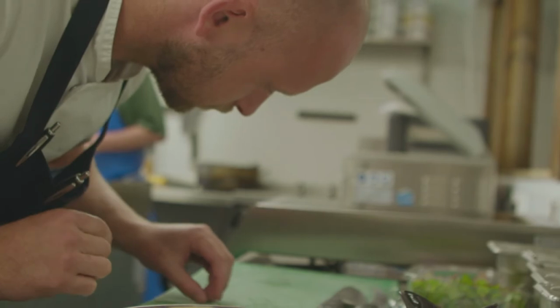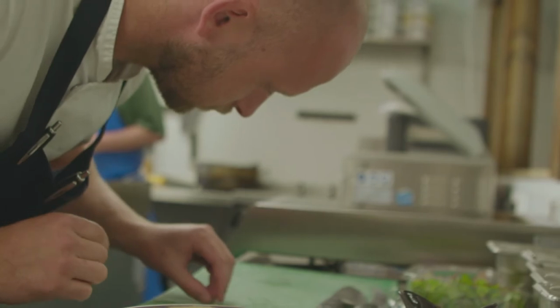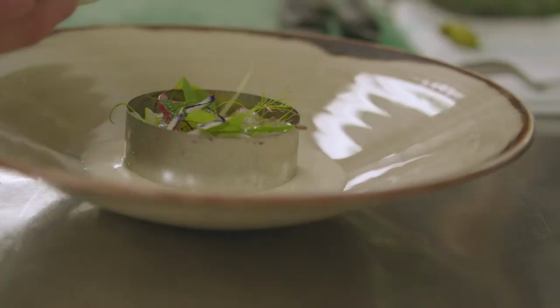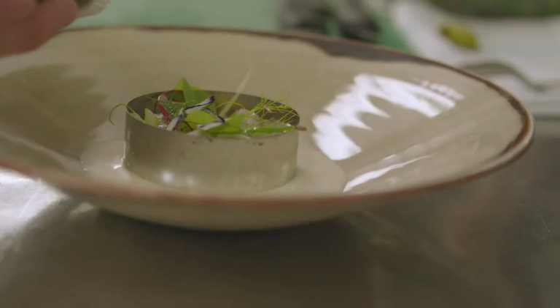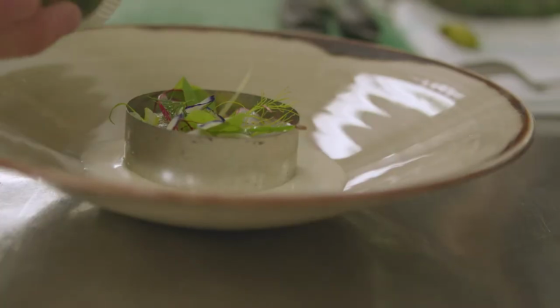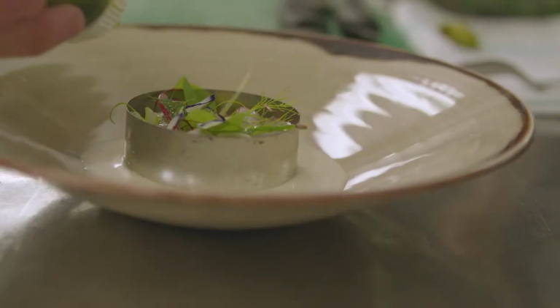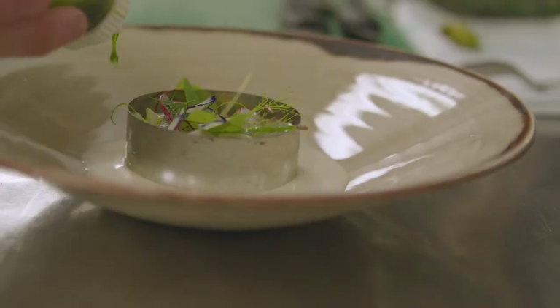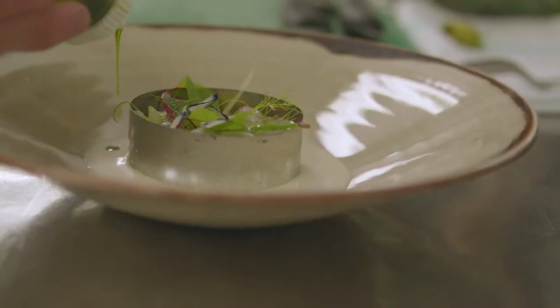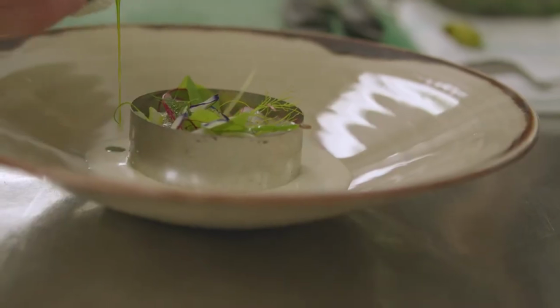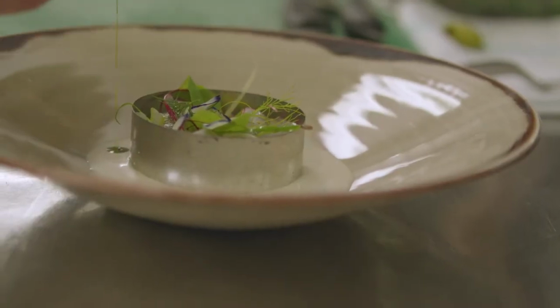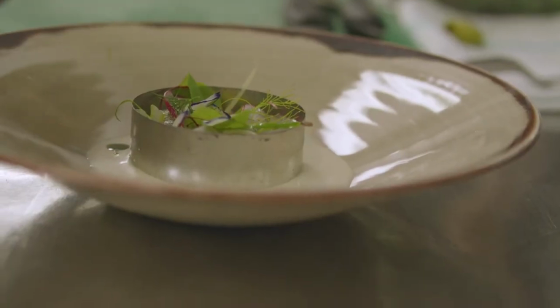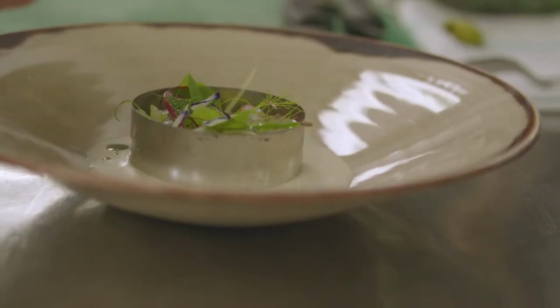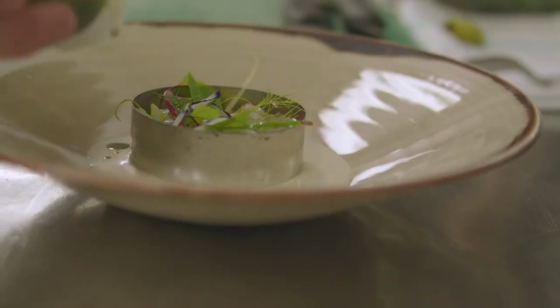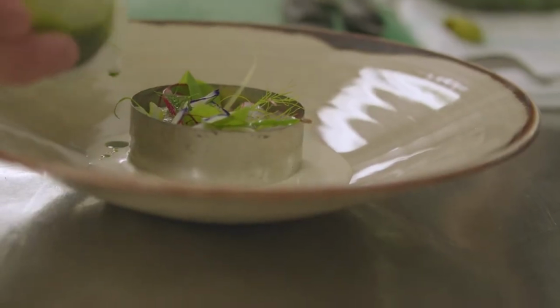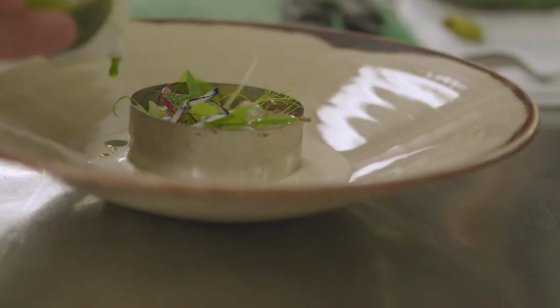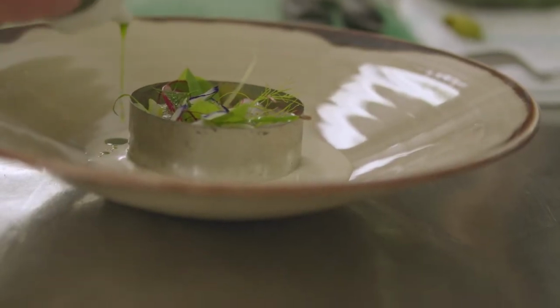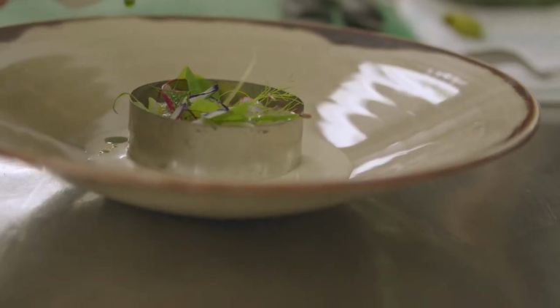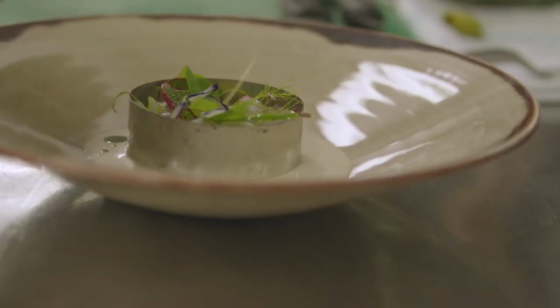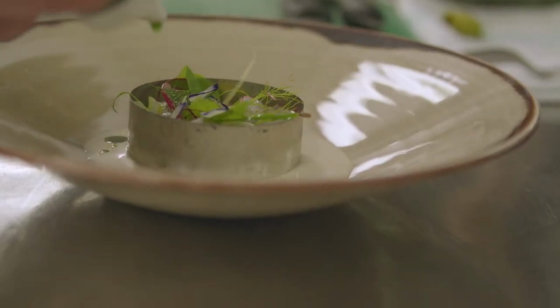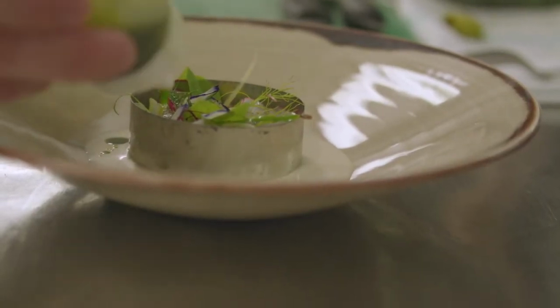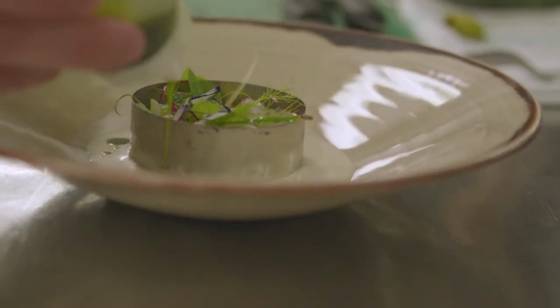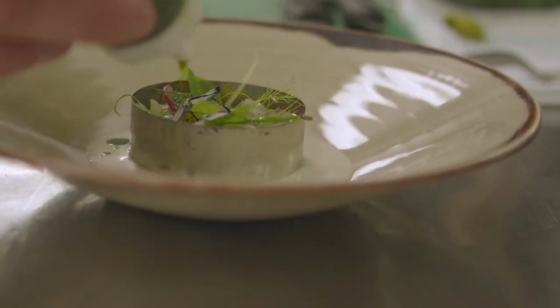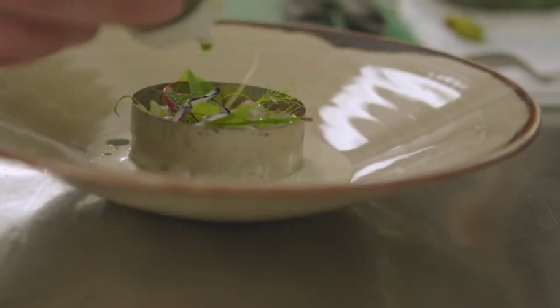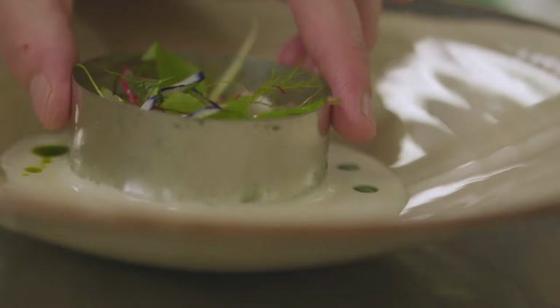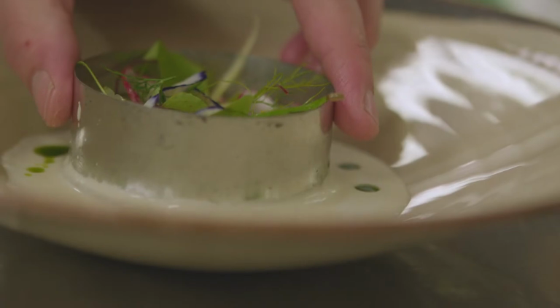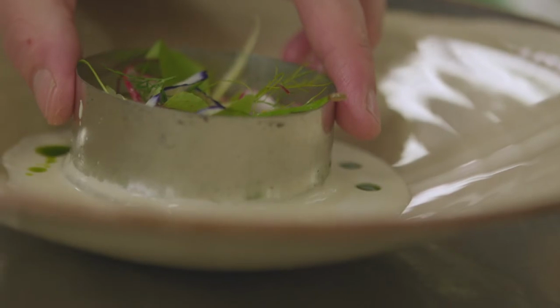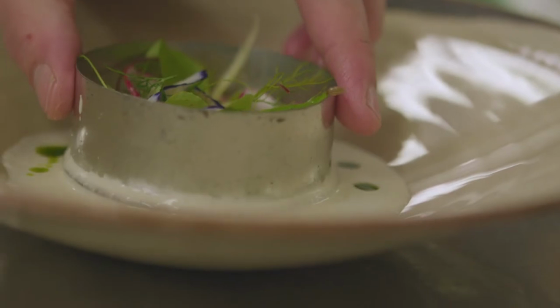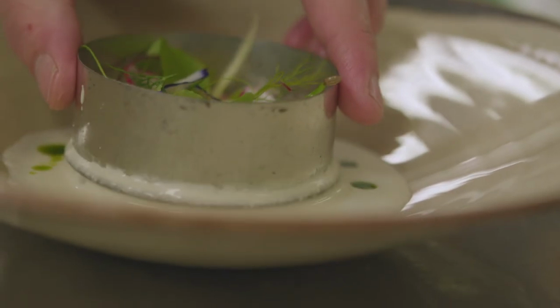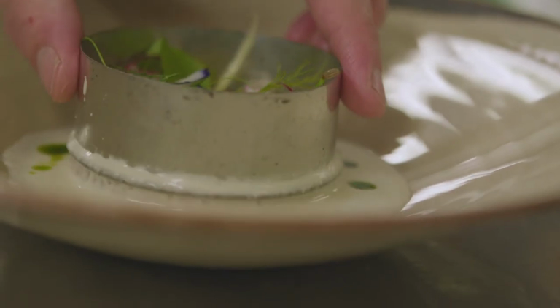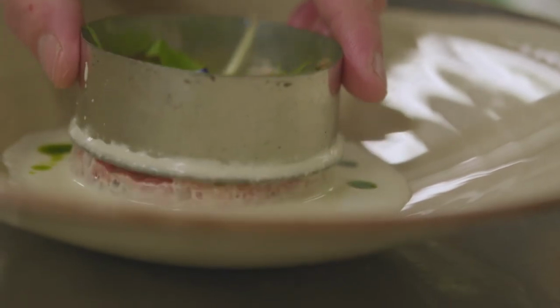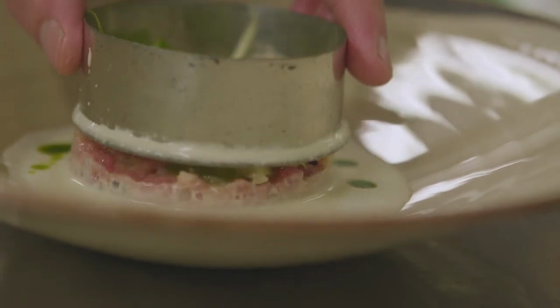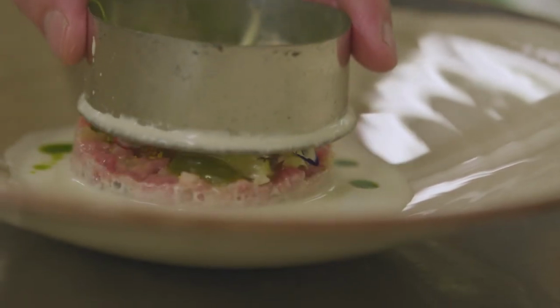And then dill oil — so it's kind of a real aniseedy, classic flavour profile — very summery and light.